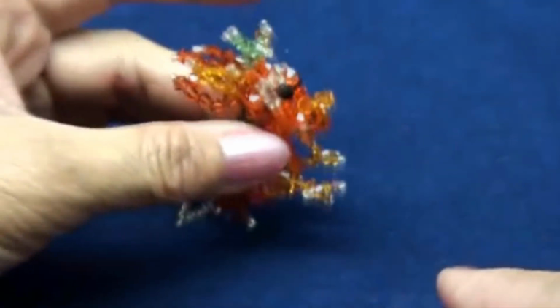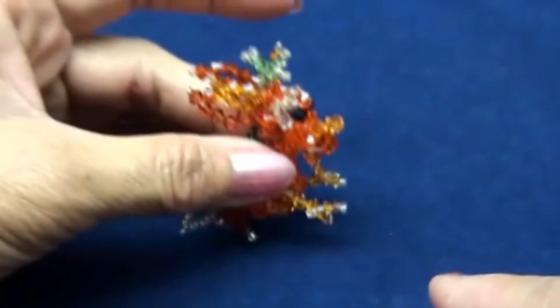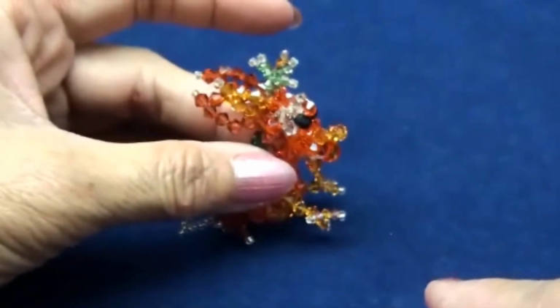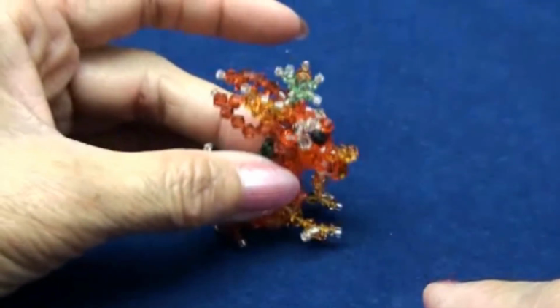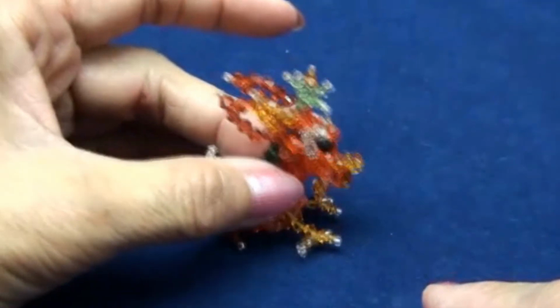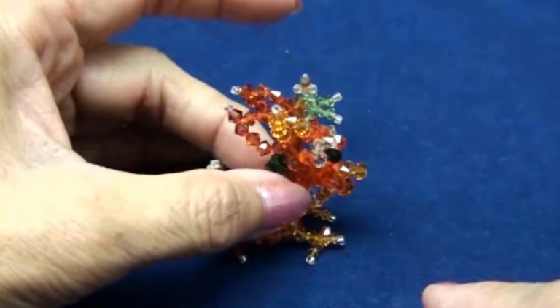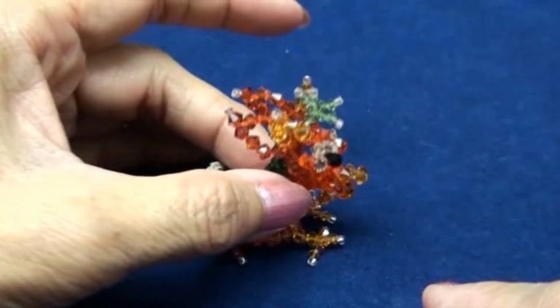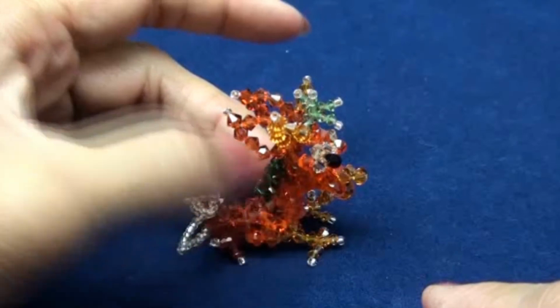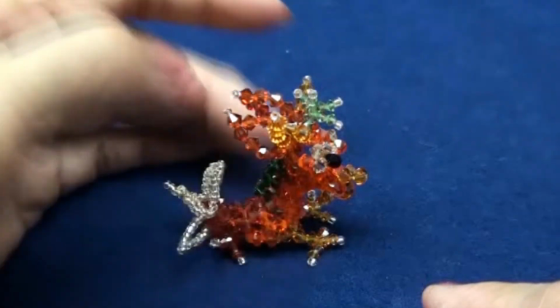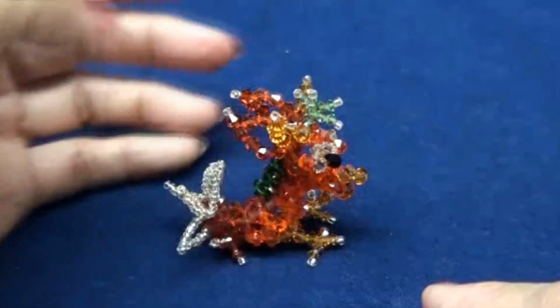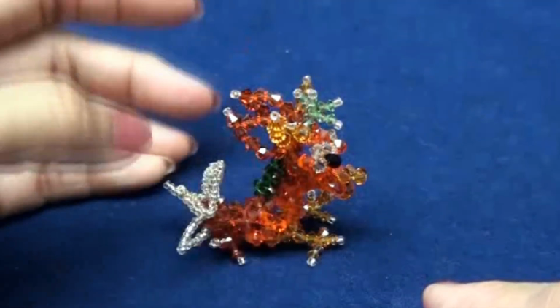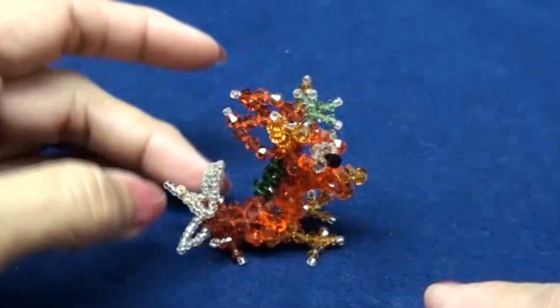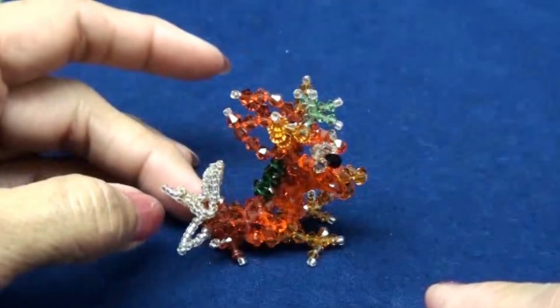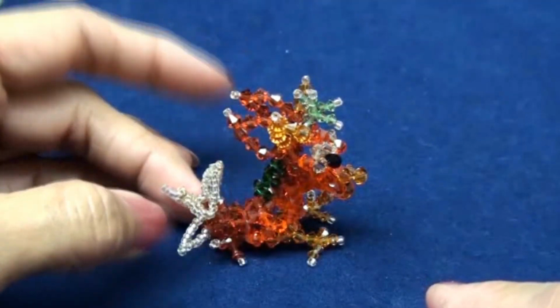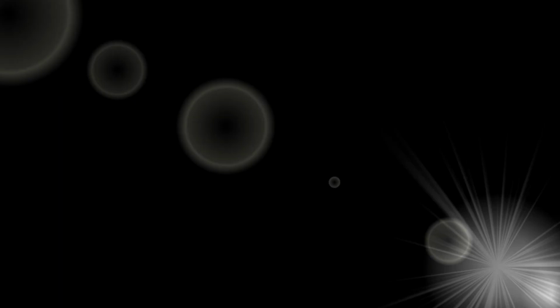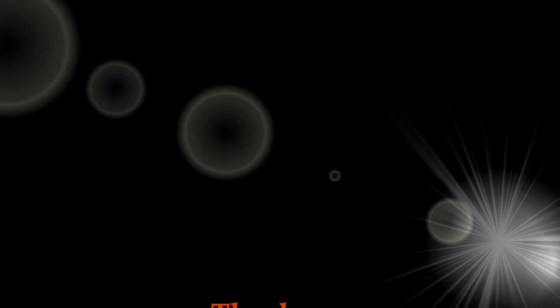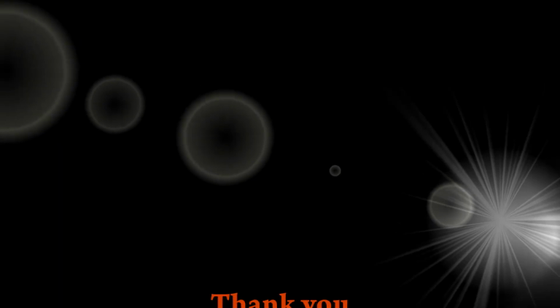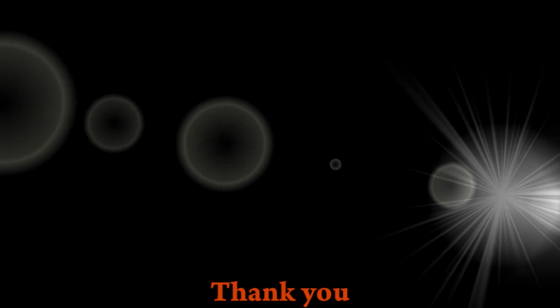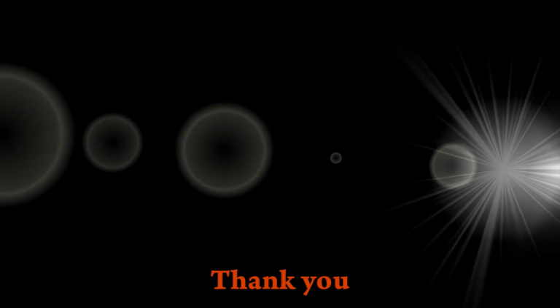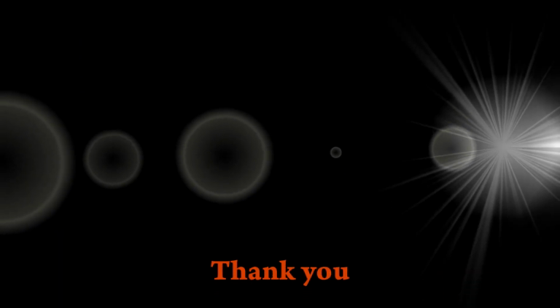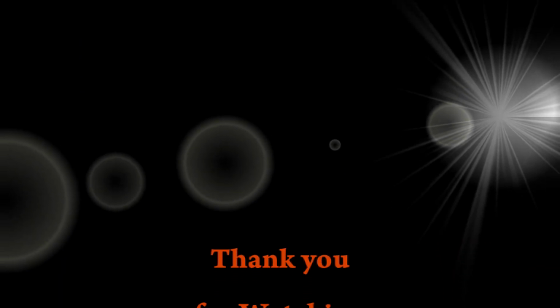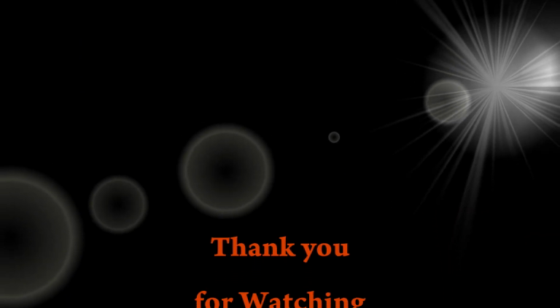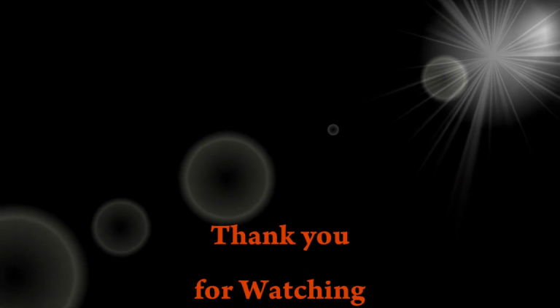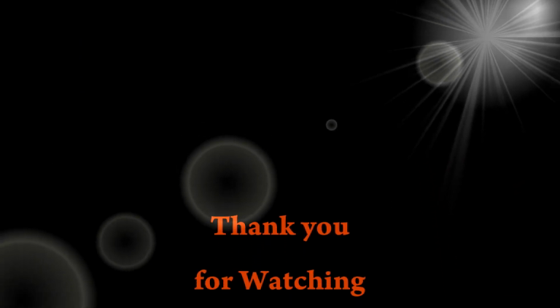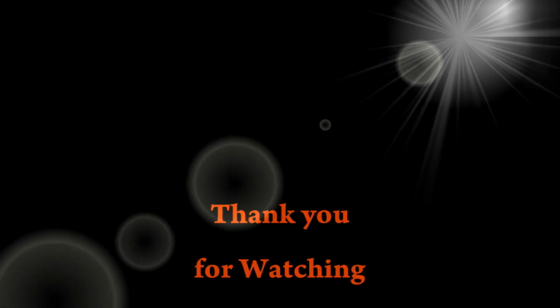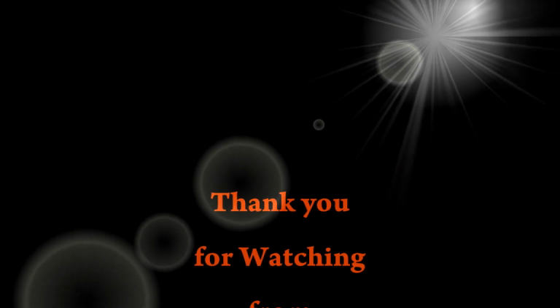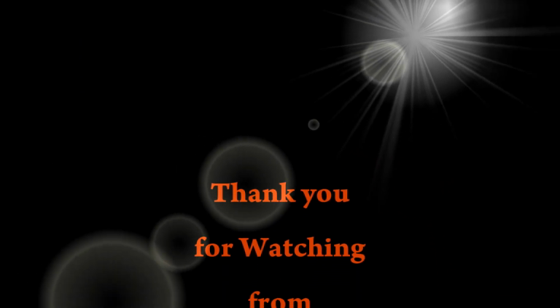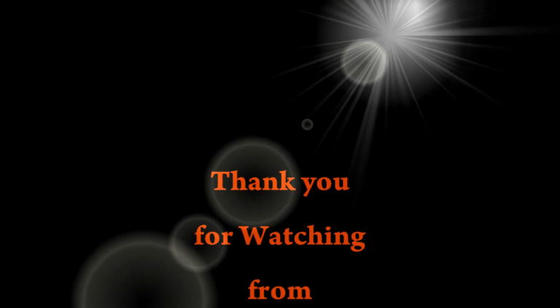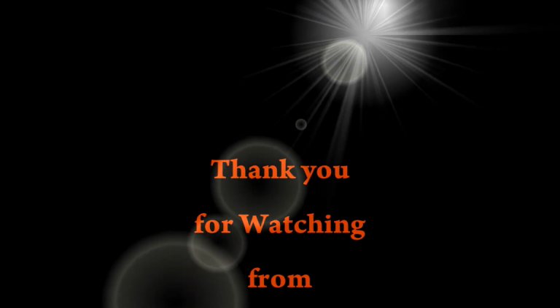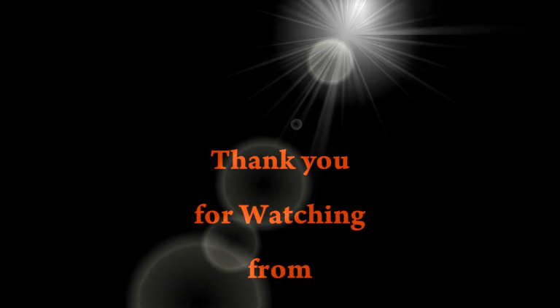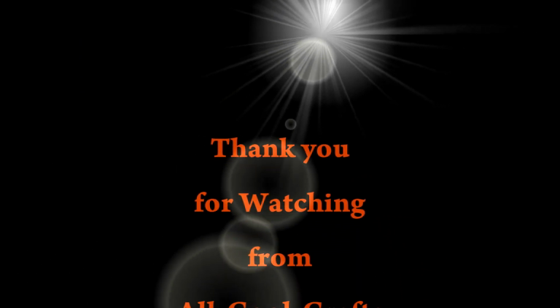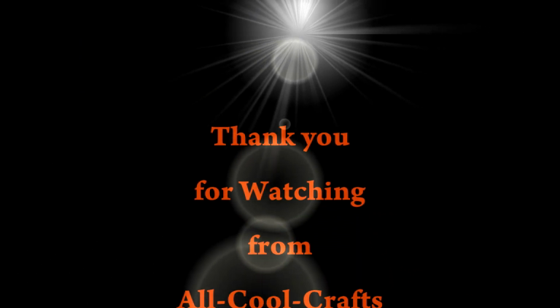And this is the dragon! Is he cute? Thank you for watching and see you next video.